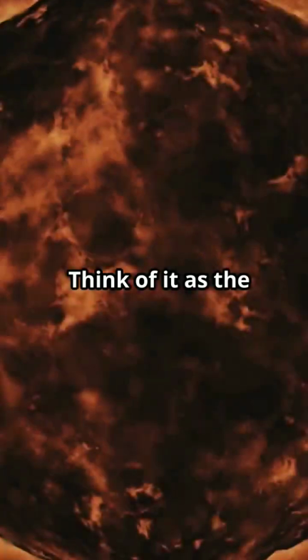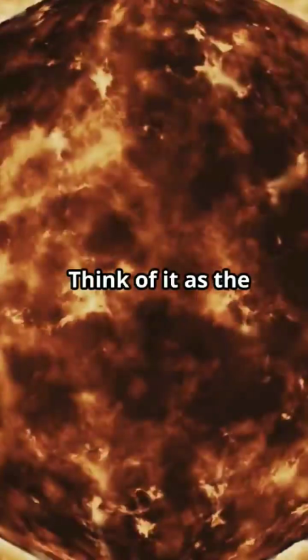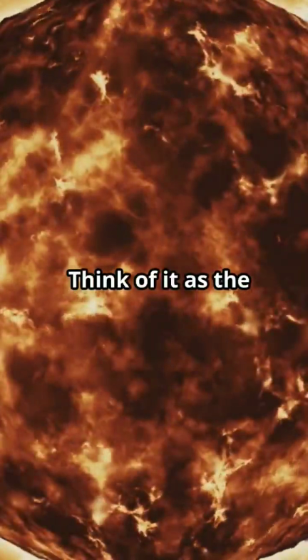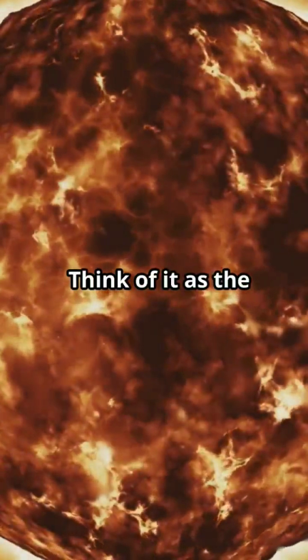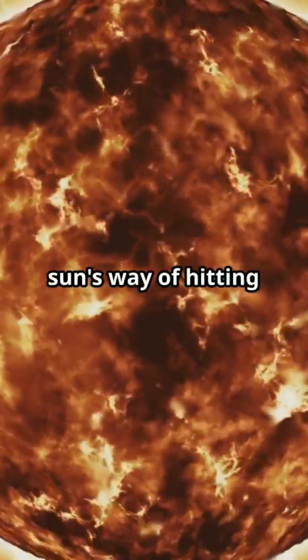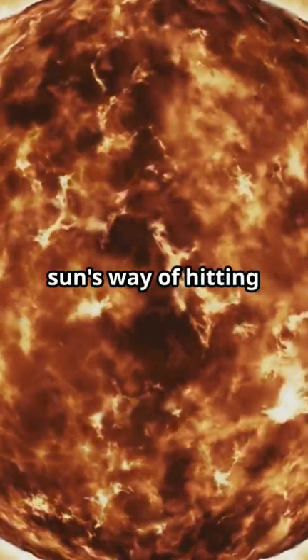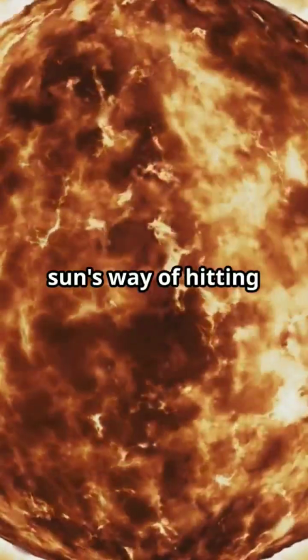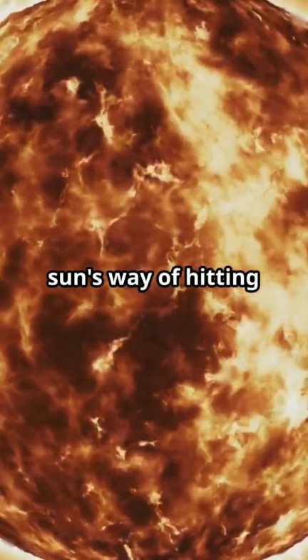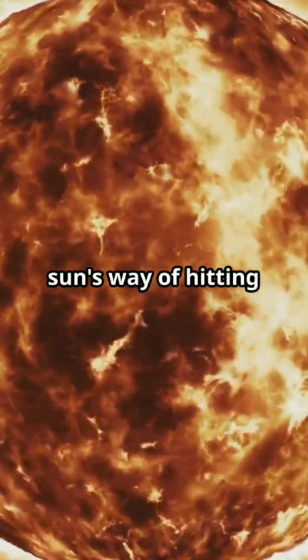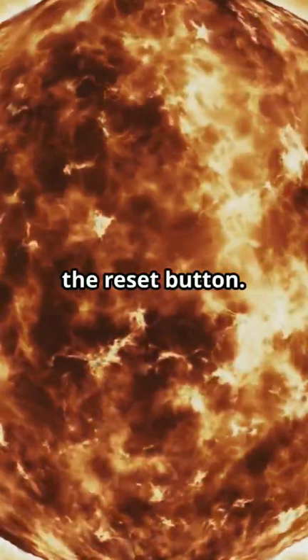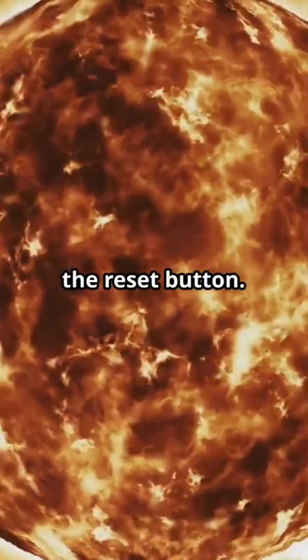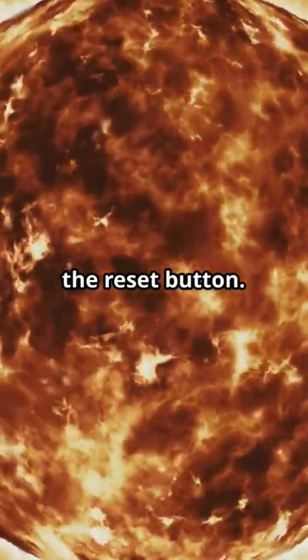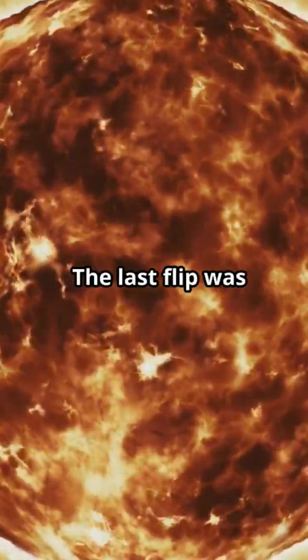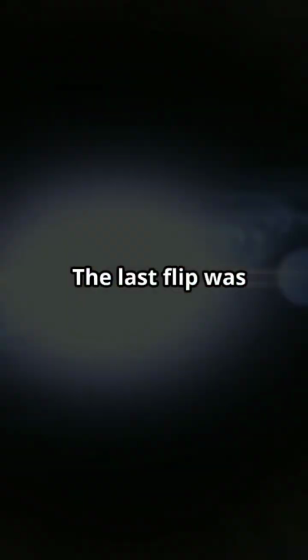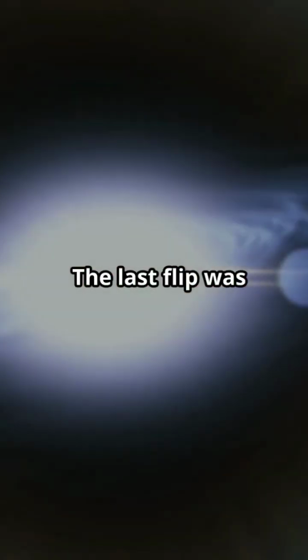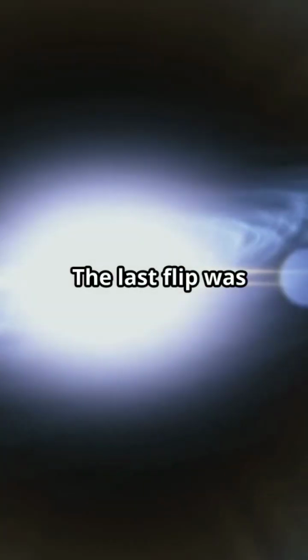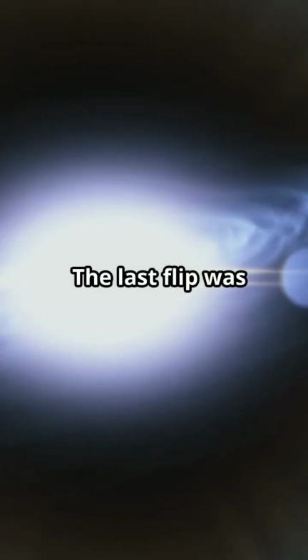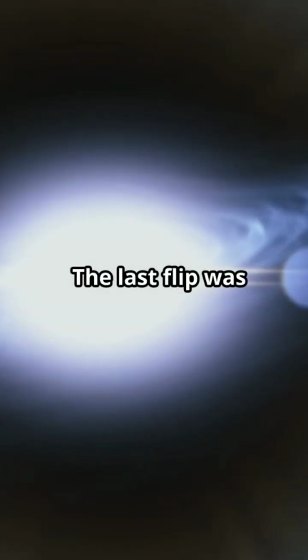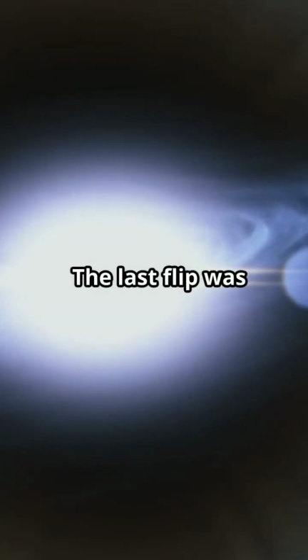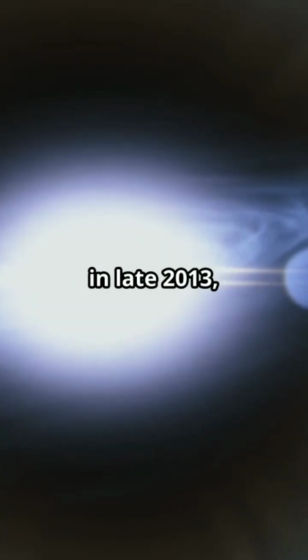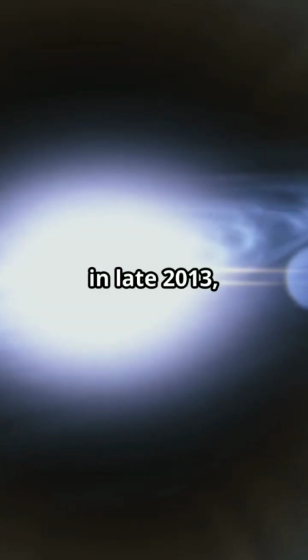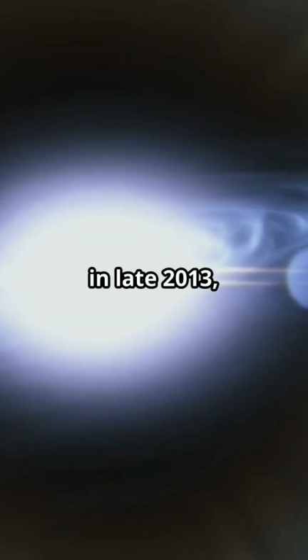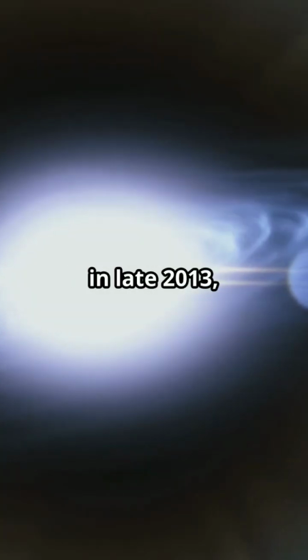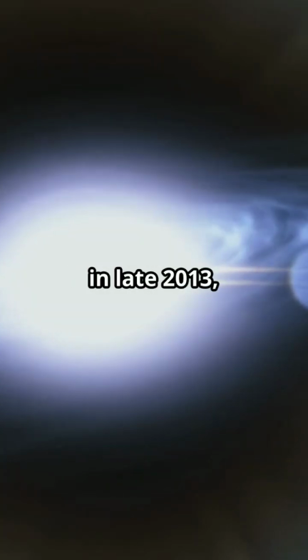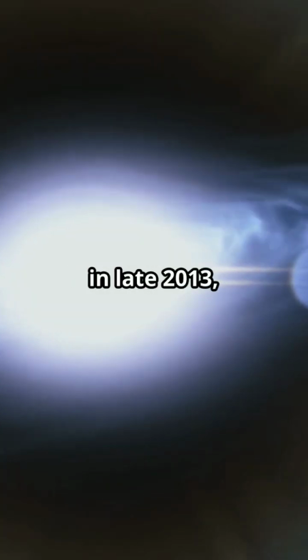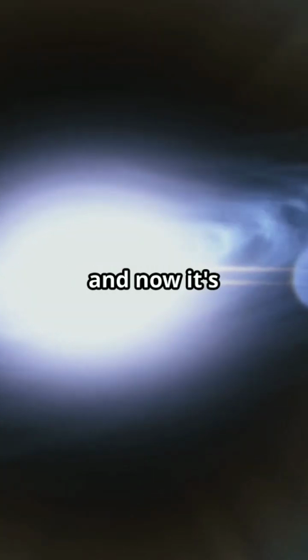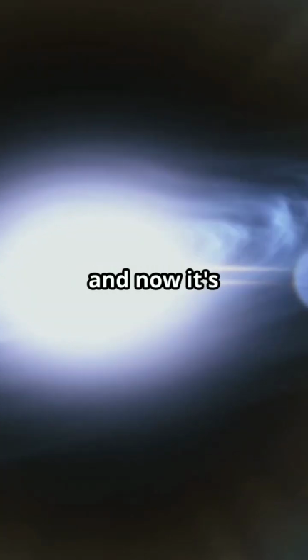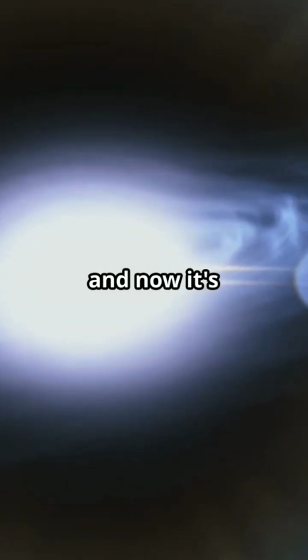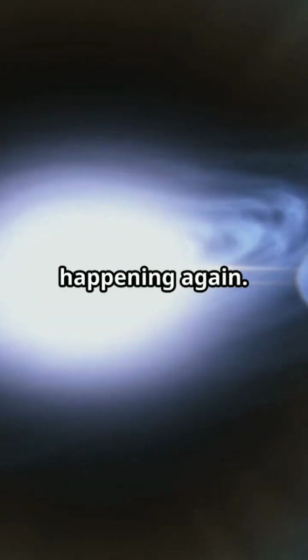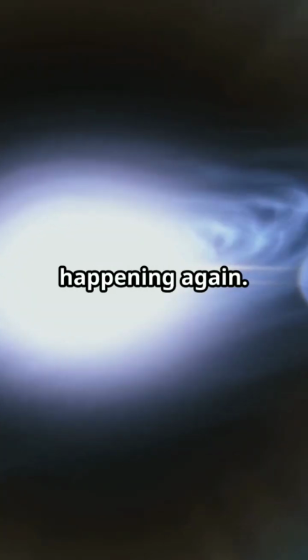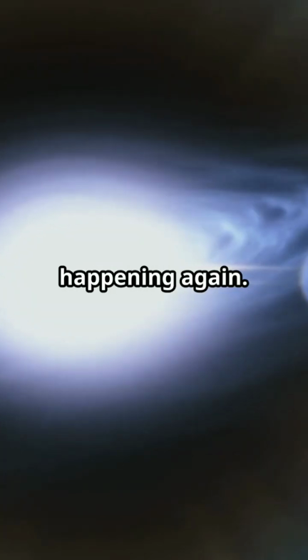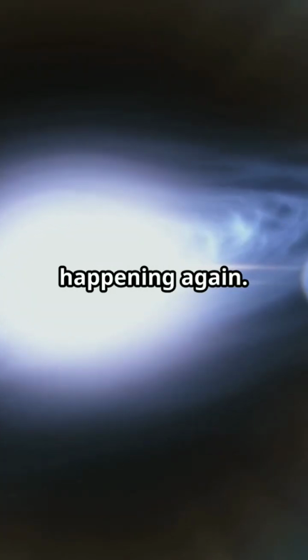Think of it as the sun's way of hitting the reset button. The last flip was in late 2013, and now it's happening again.